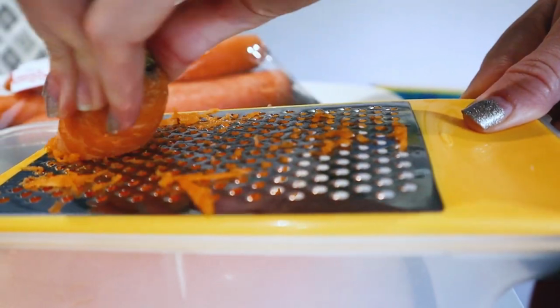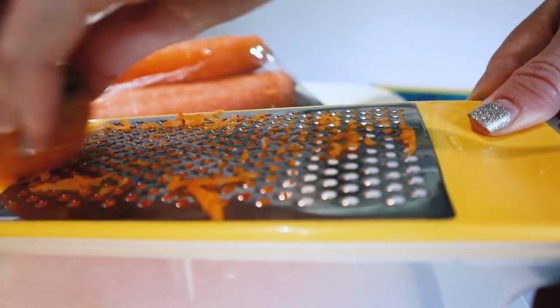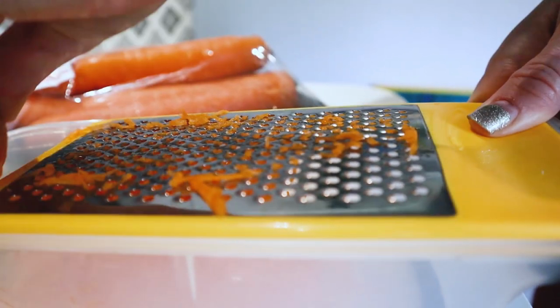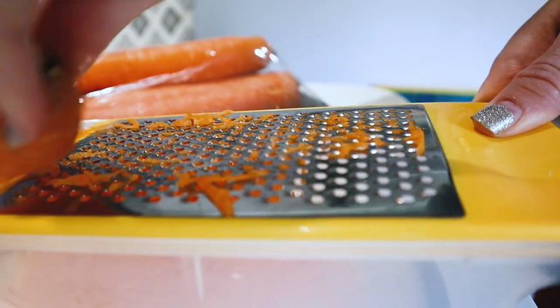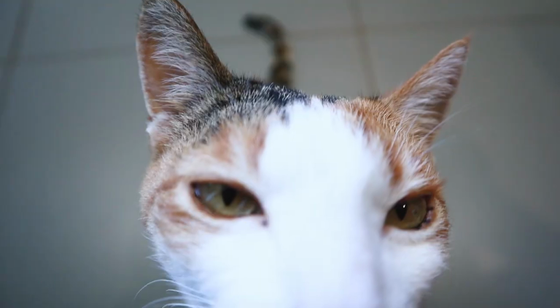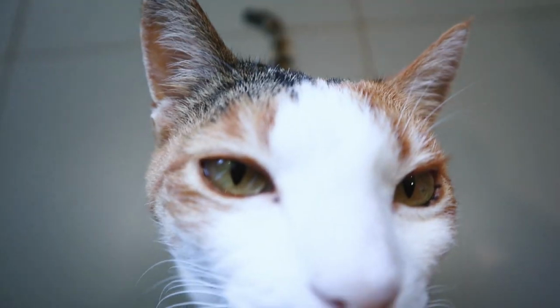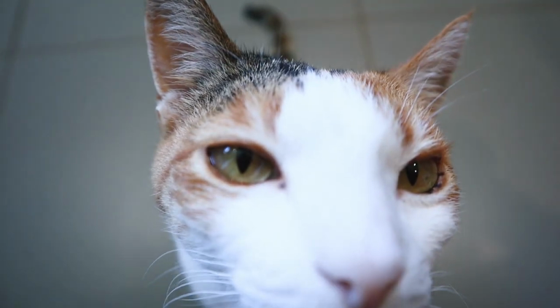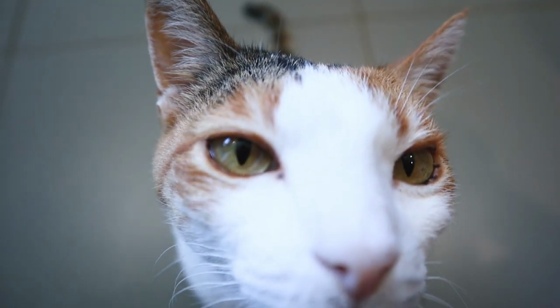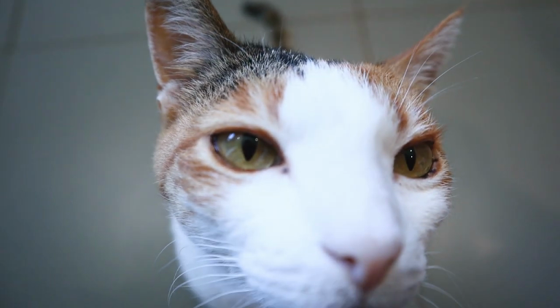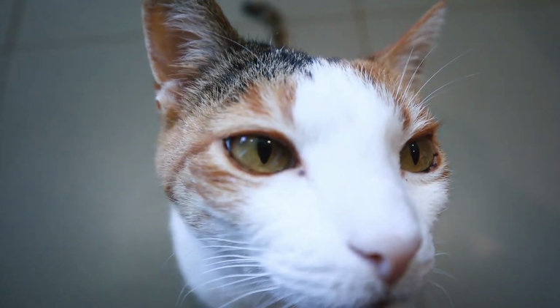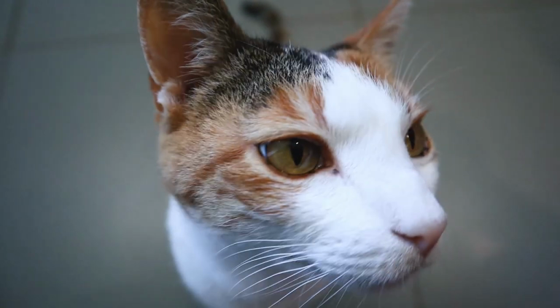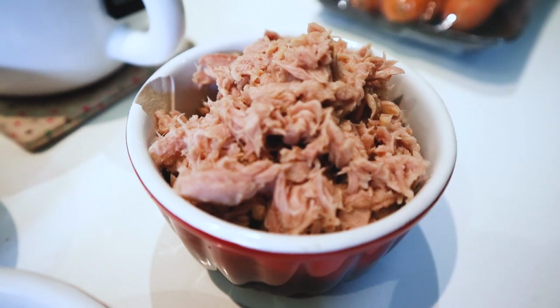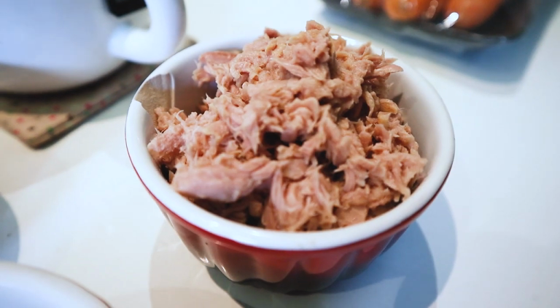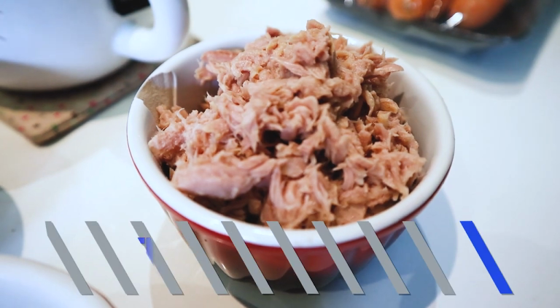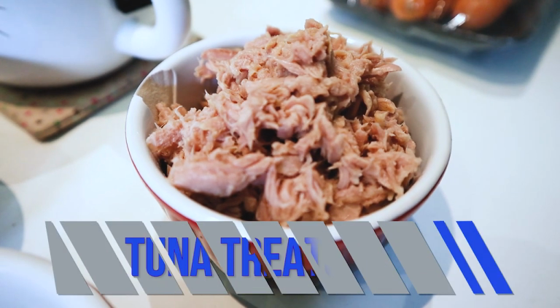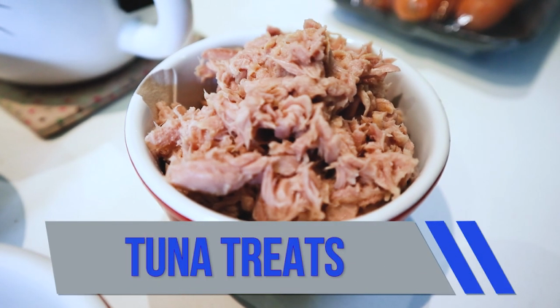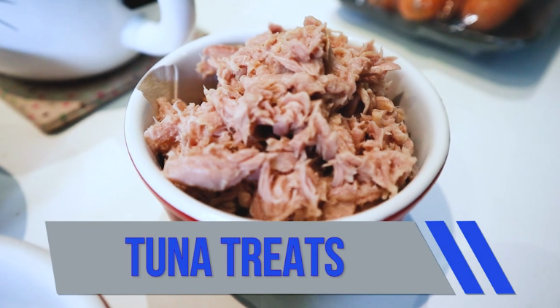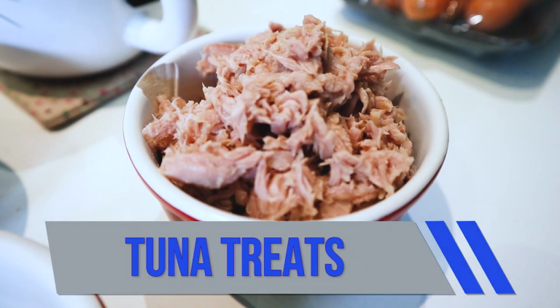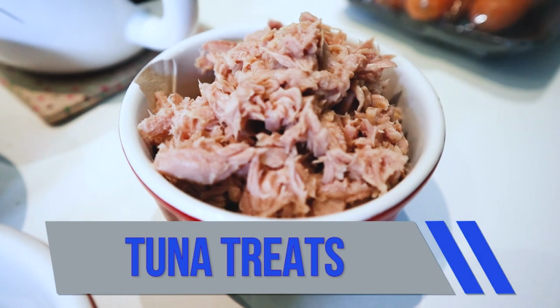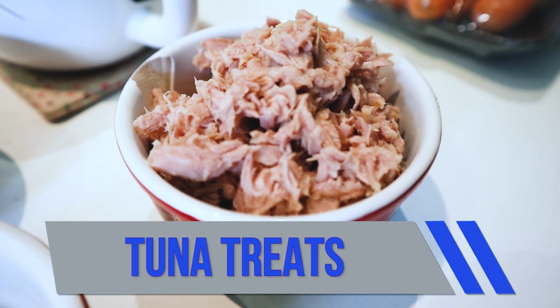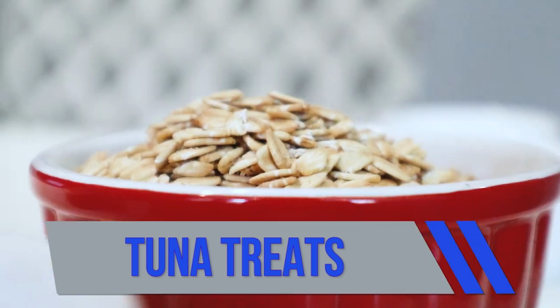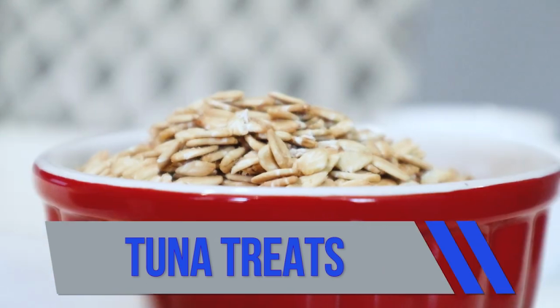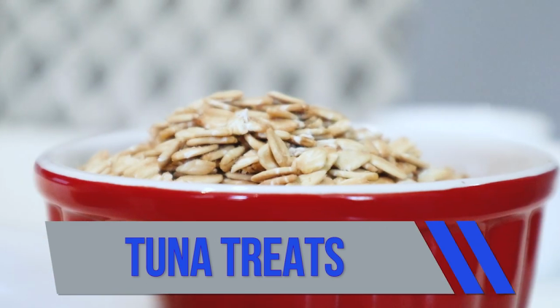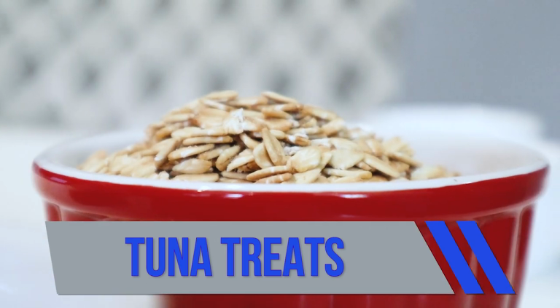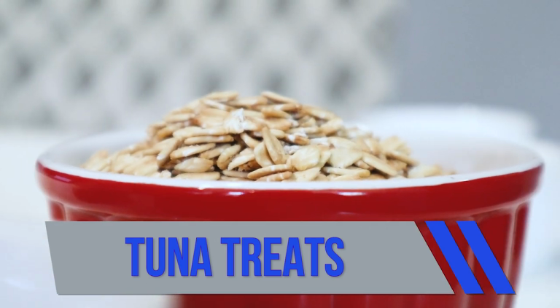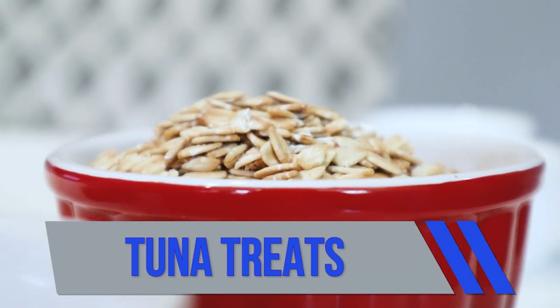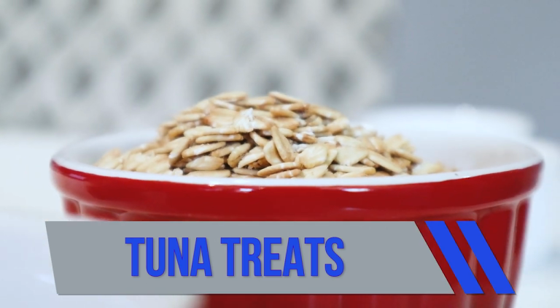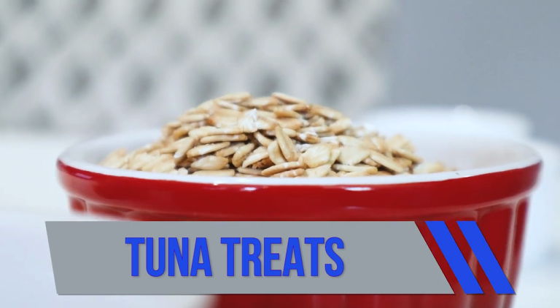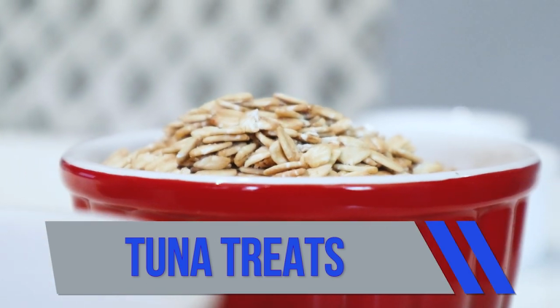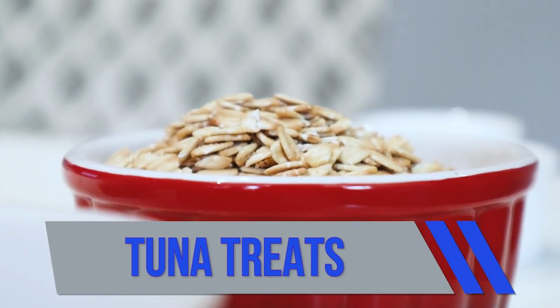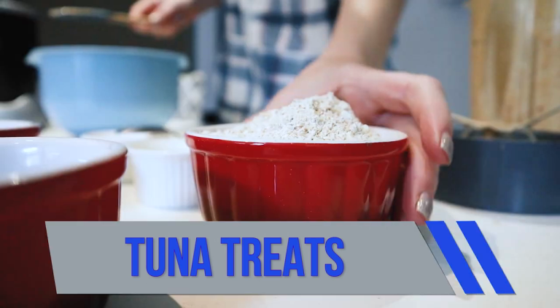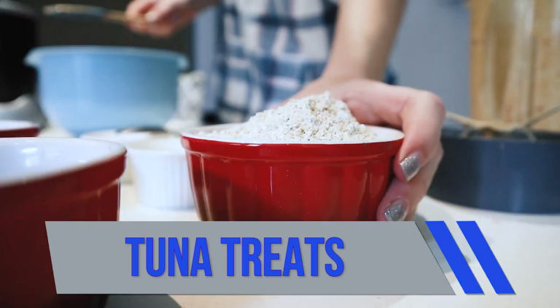Hi everyone! I hope everybody's keeping well. Today we're going to be making some delicious tuna cat treats.